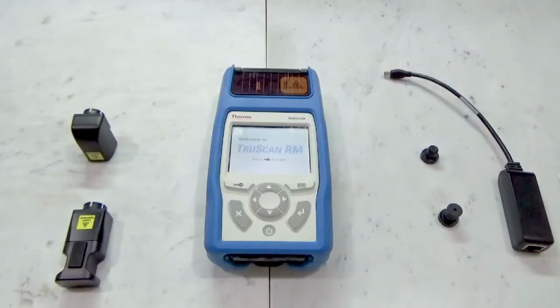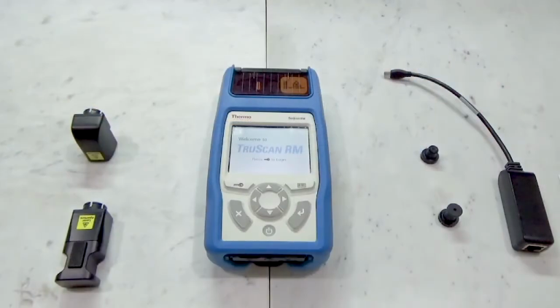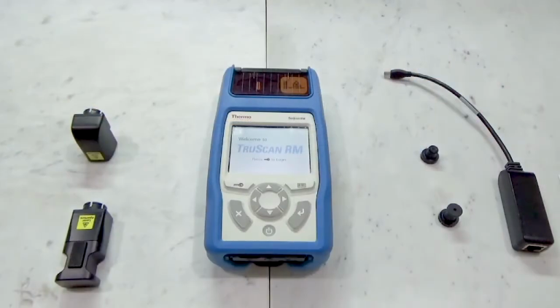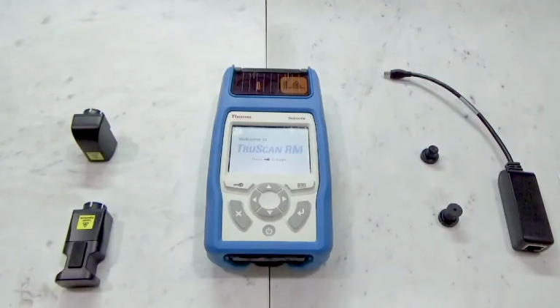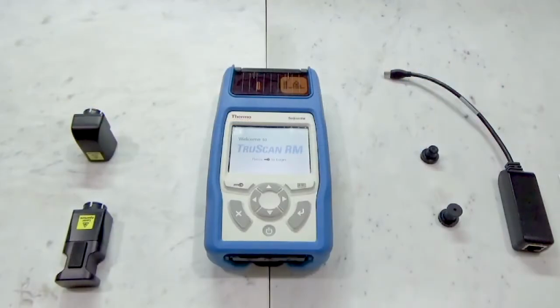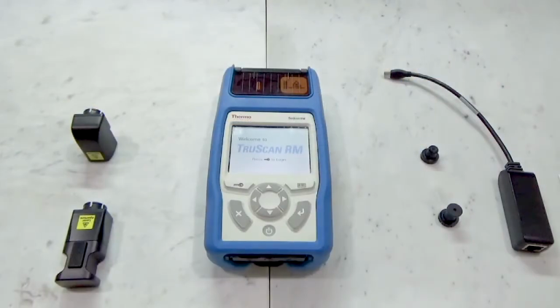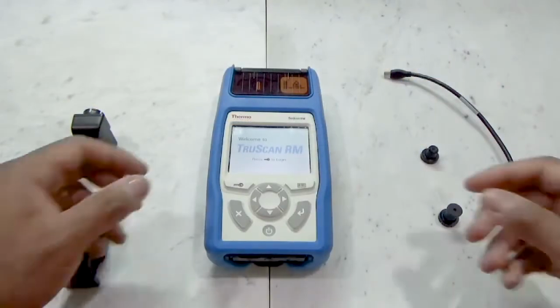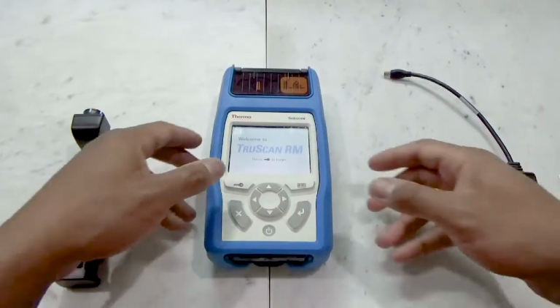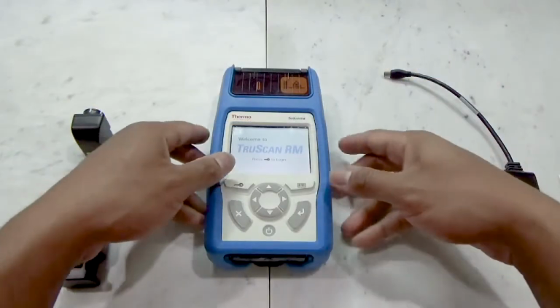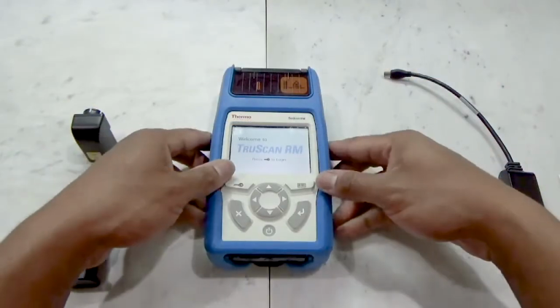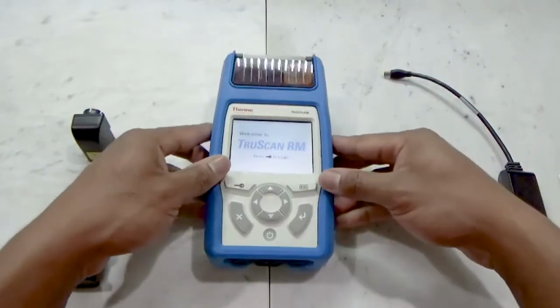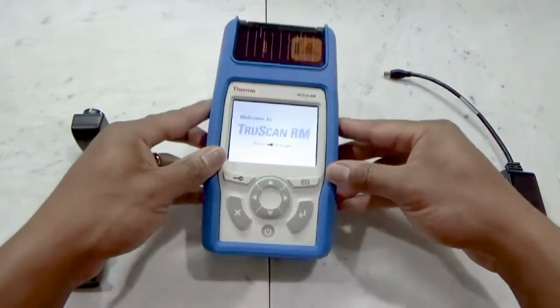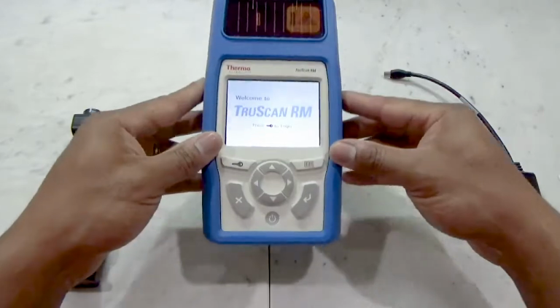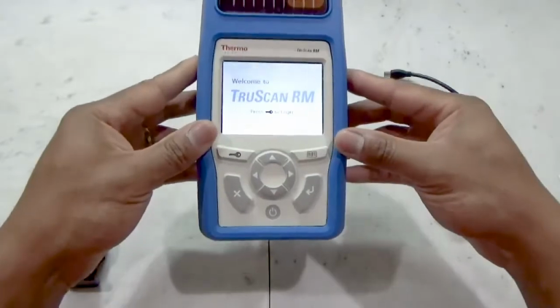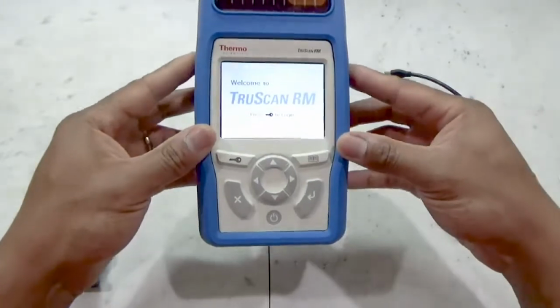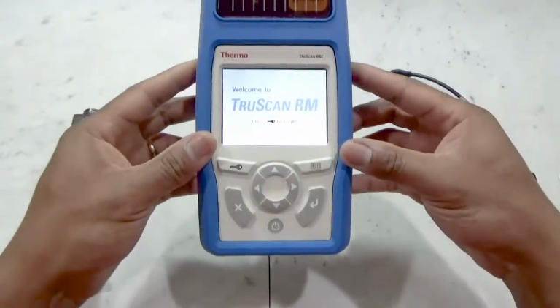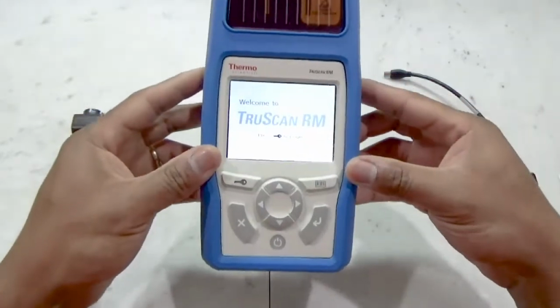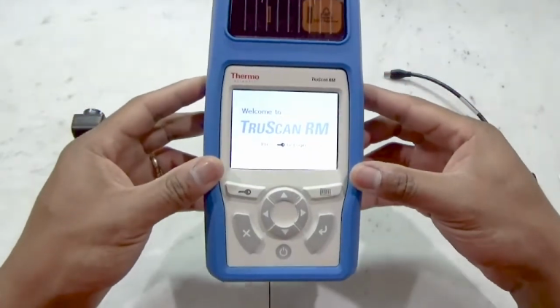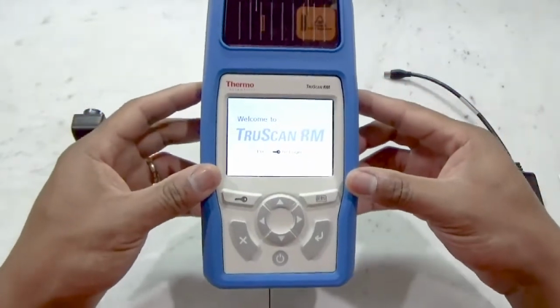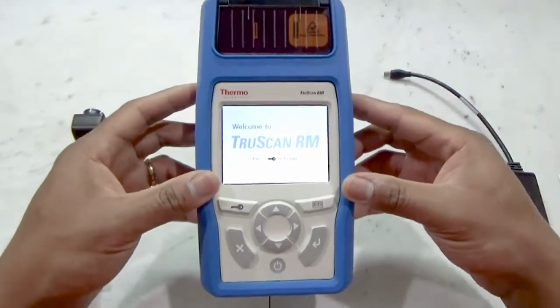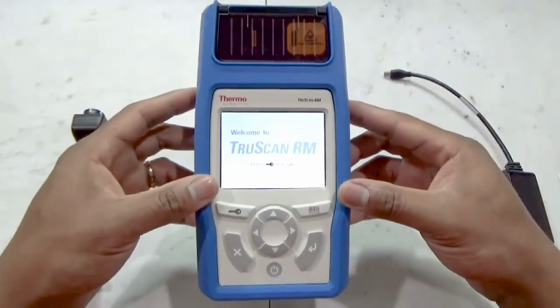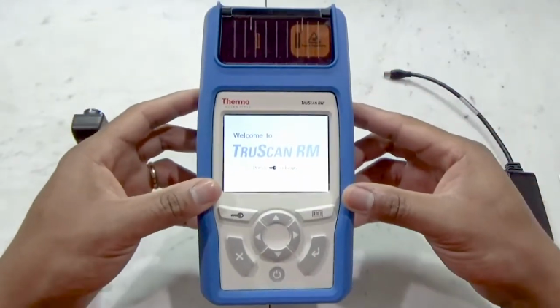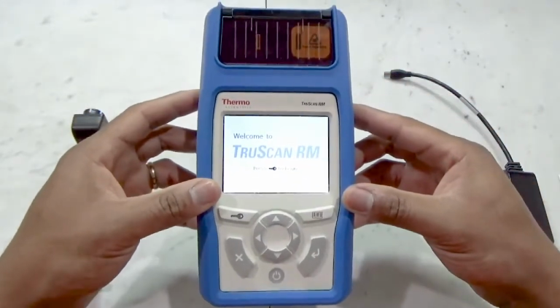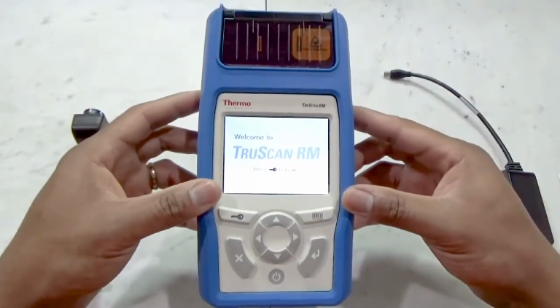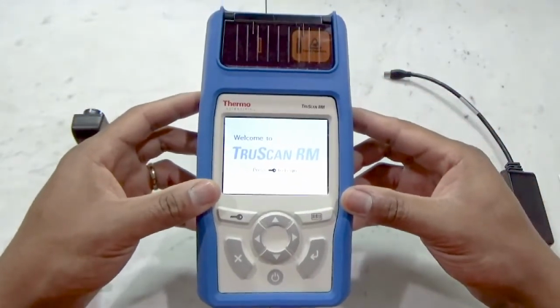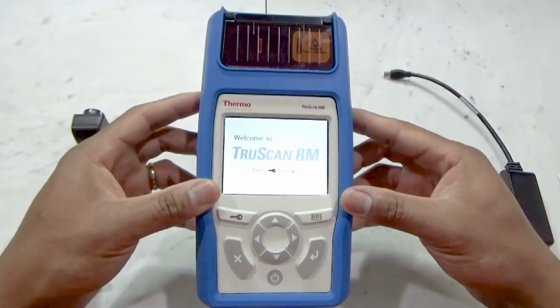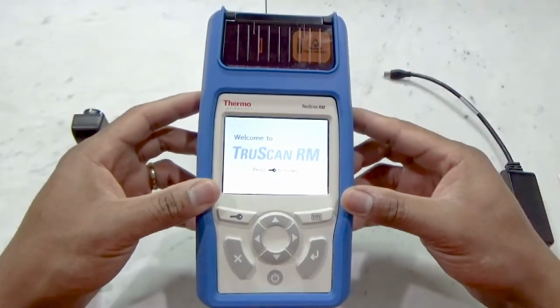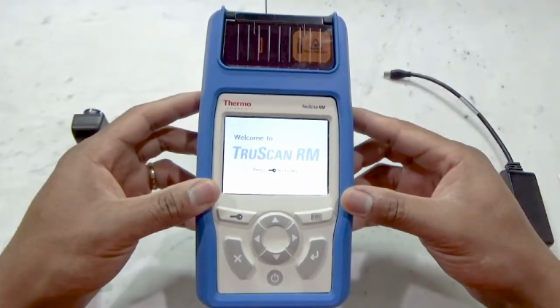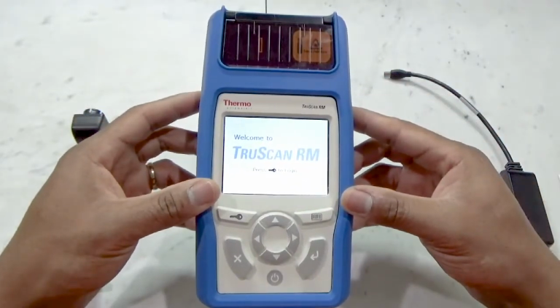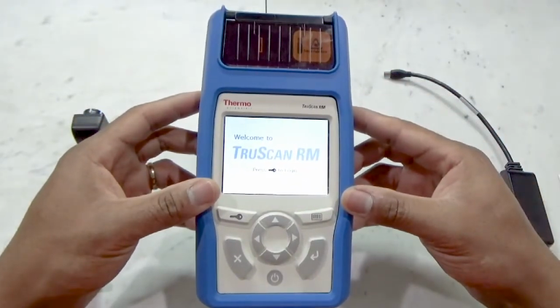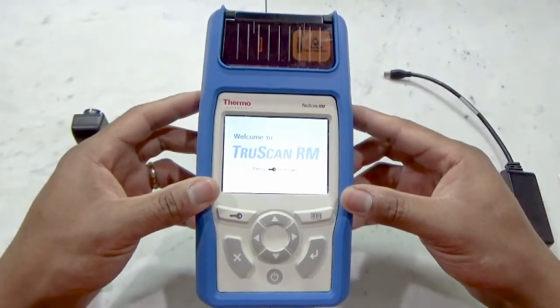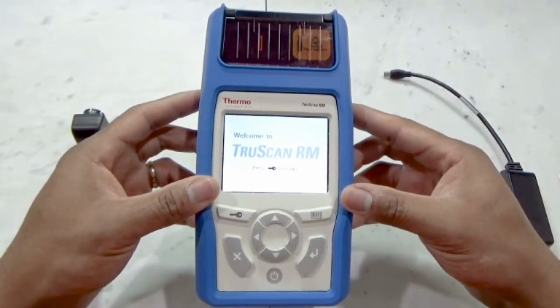This video provides a quick overview of the TruScan RM handheld Raman Analyzer and a few of the accessories for the system.